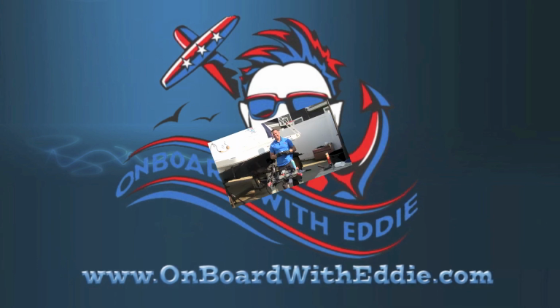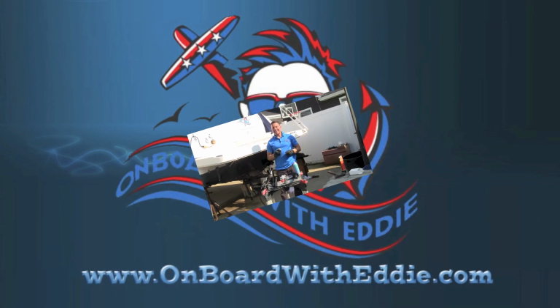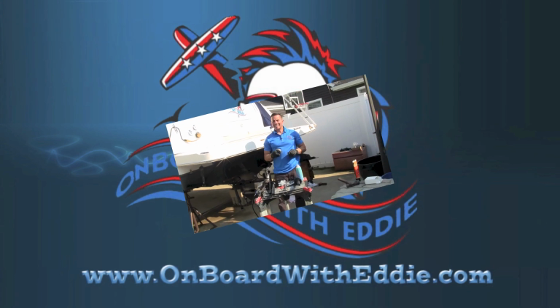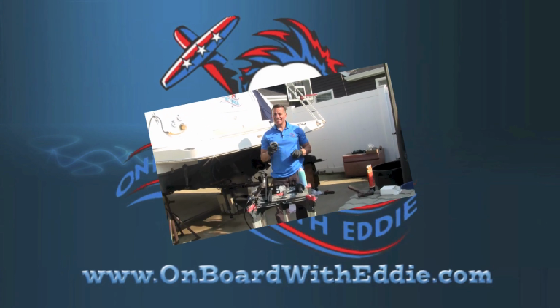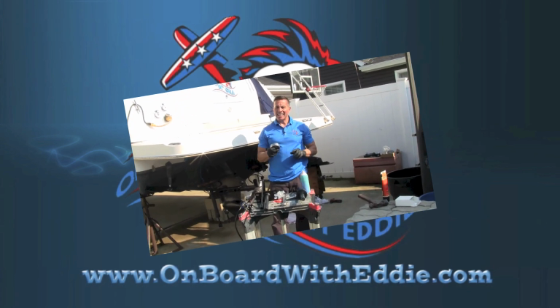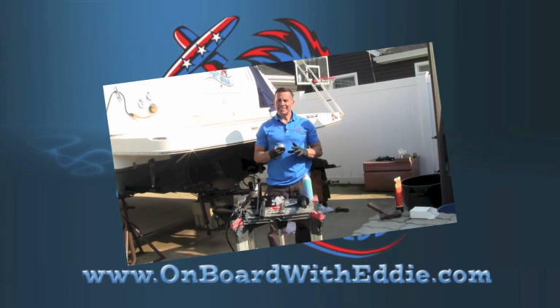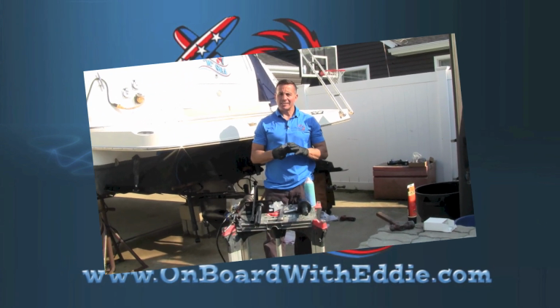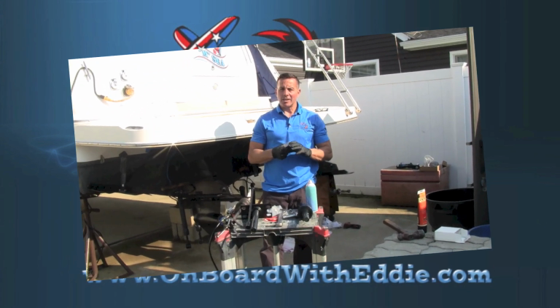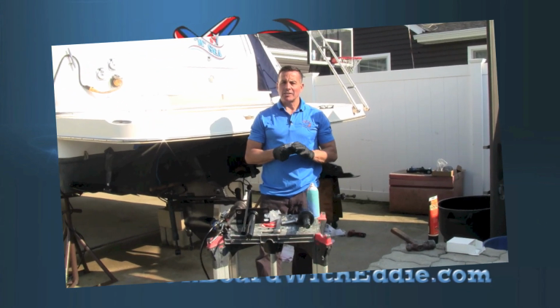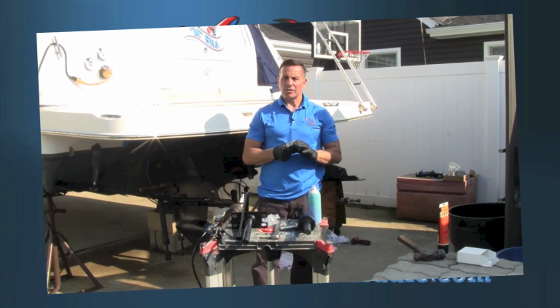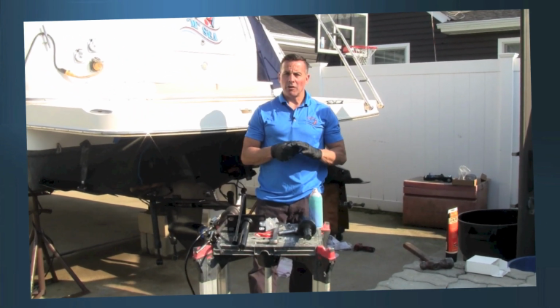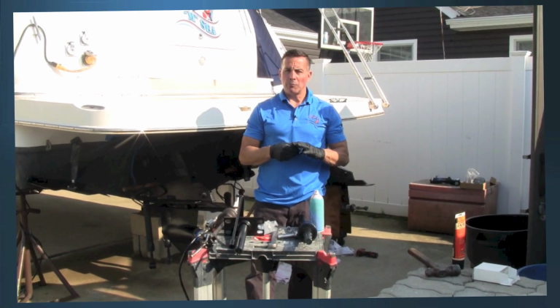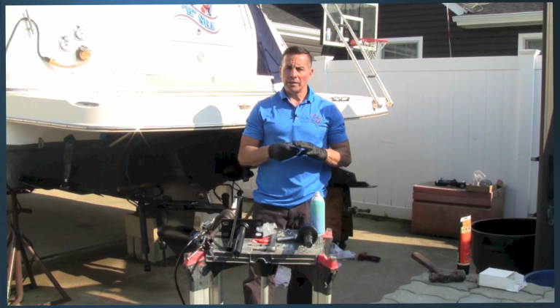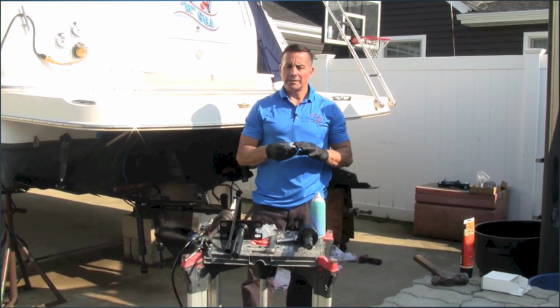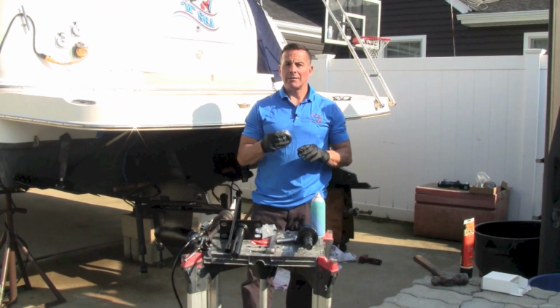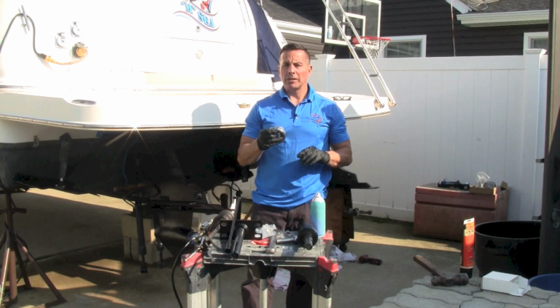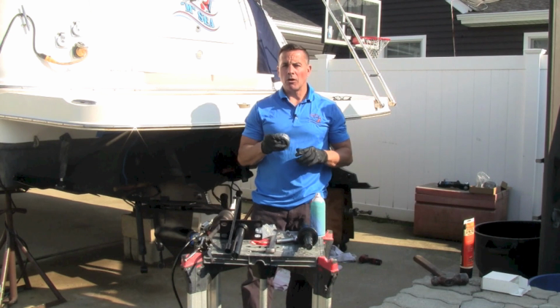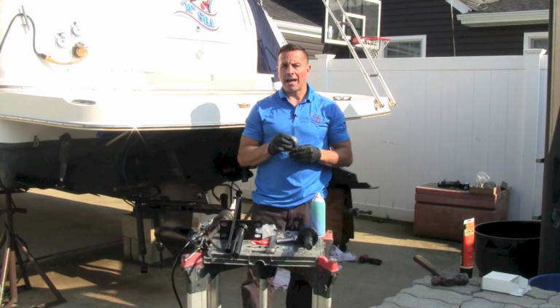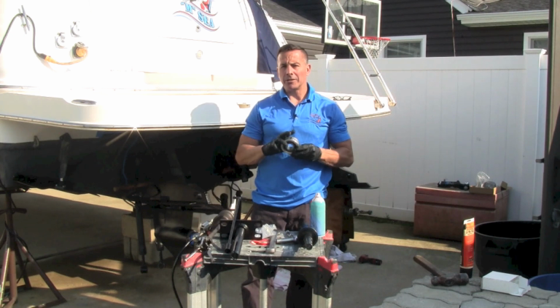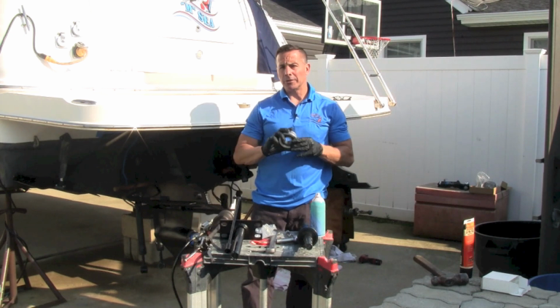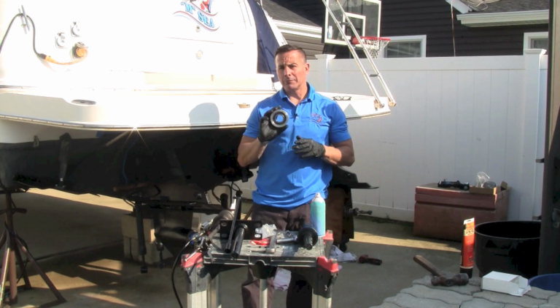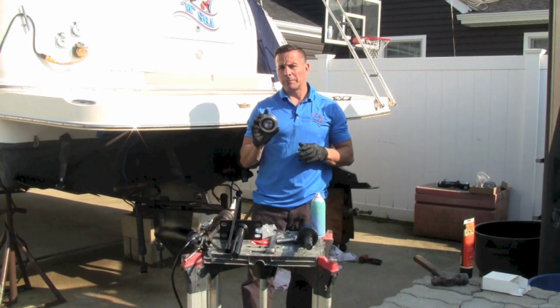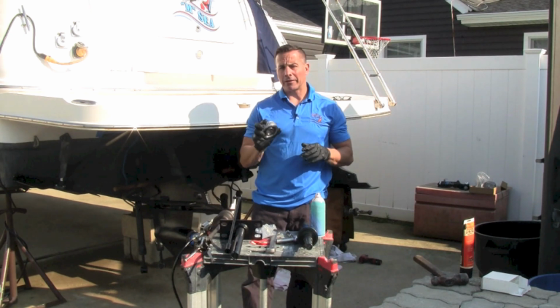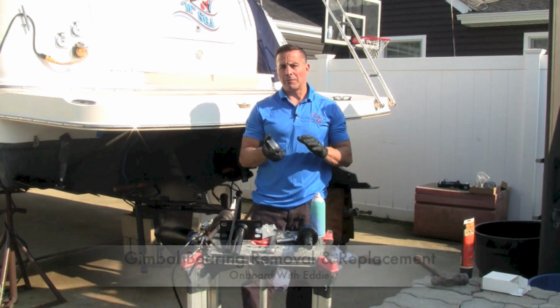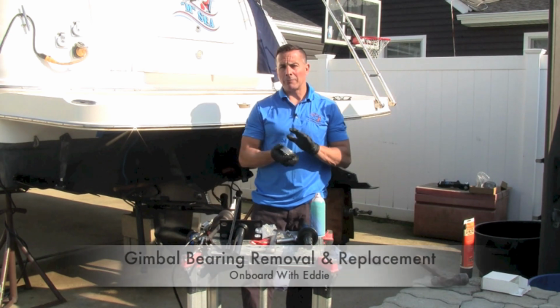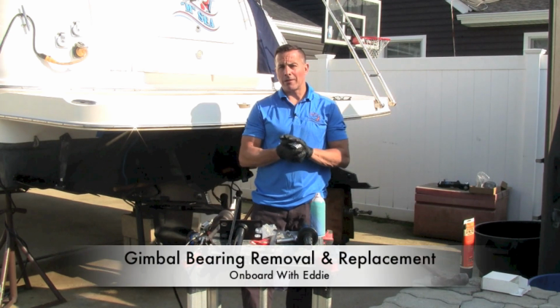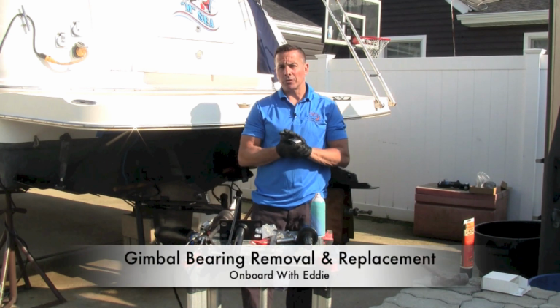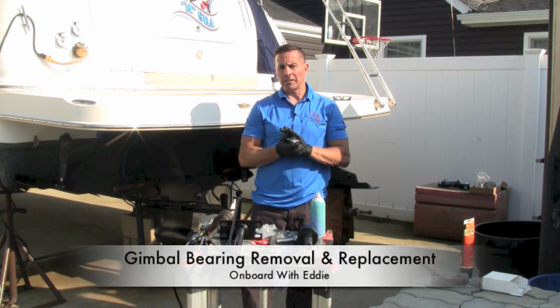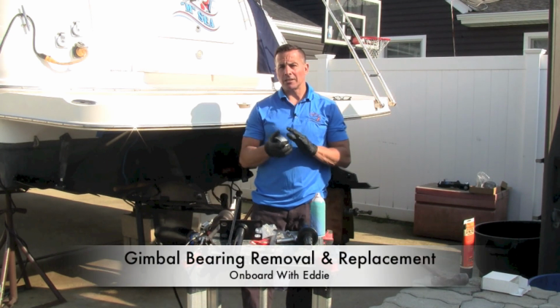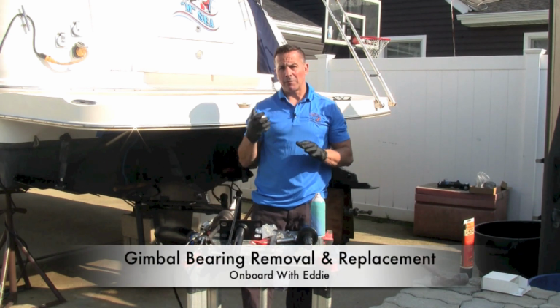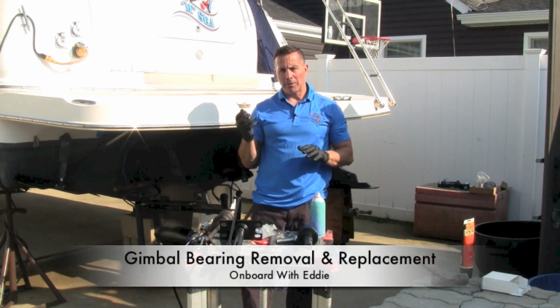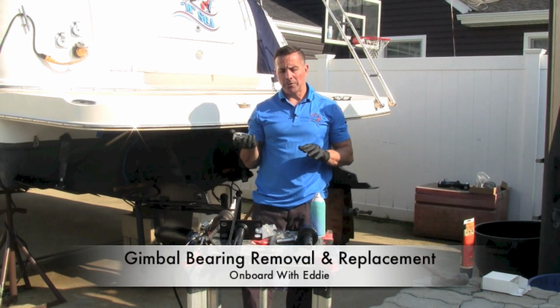Hey guys, this is Eddie. This is another edition of On Board. Today I'm going to go over how I do a gimbal bearing on my Bravo 3s on my boat.